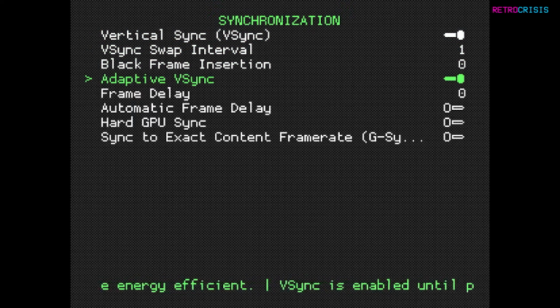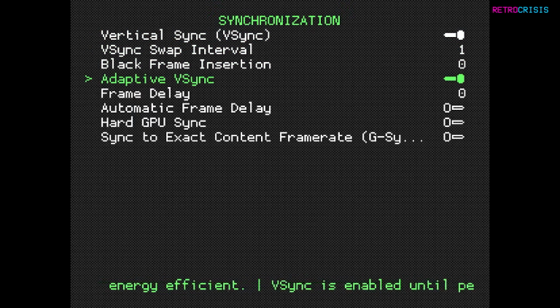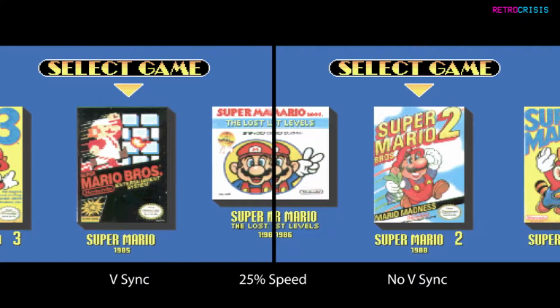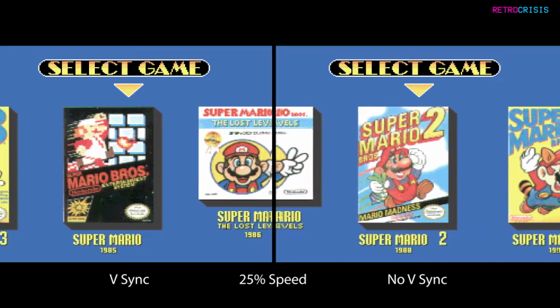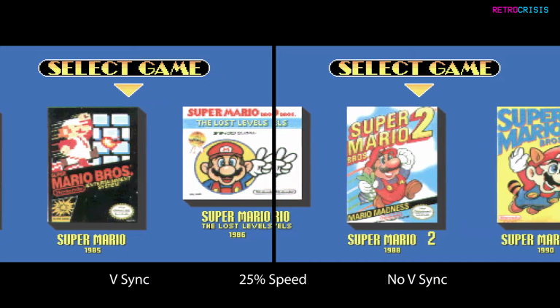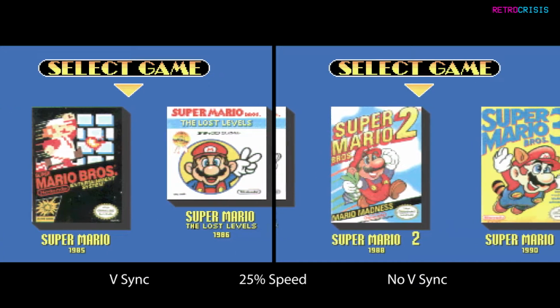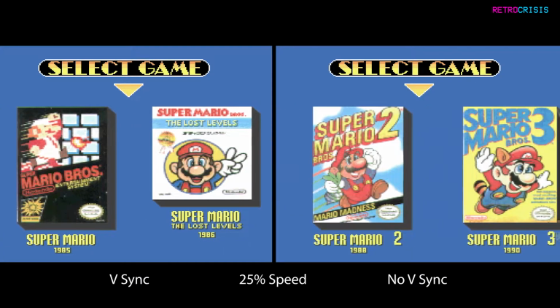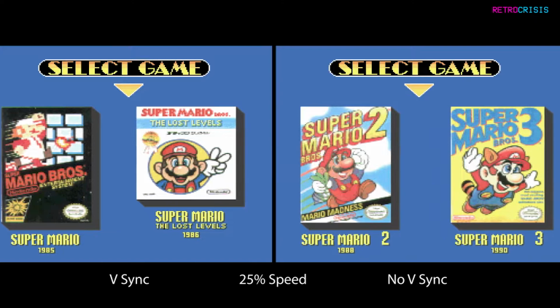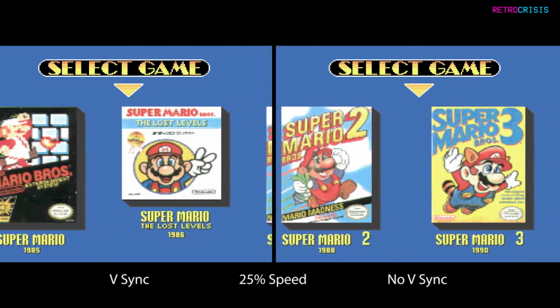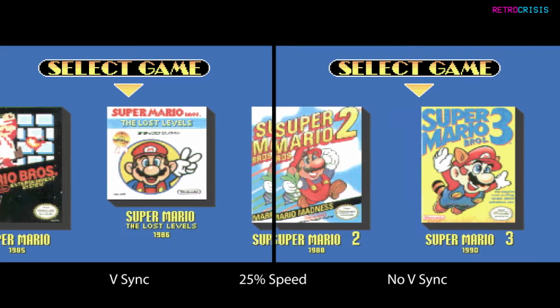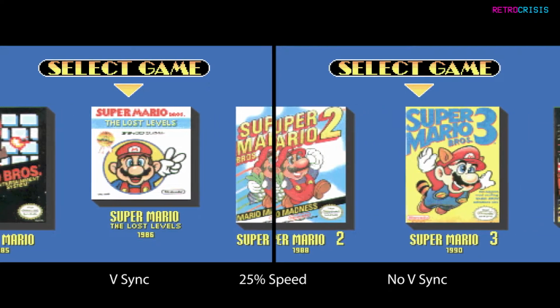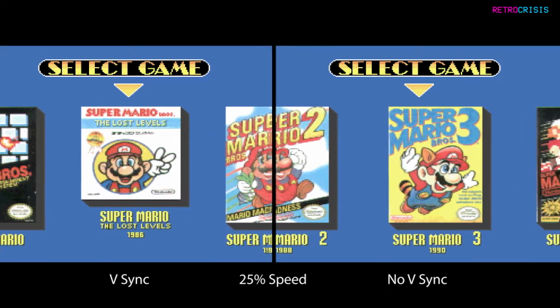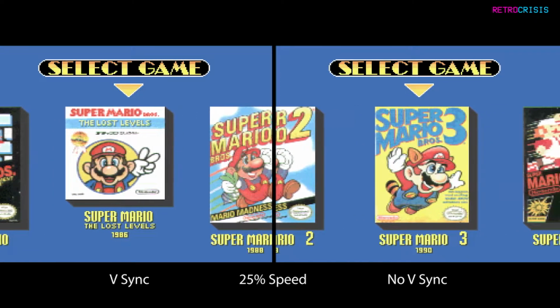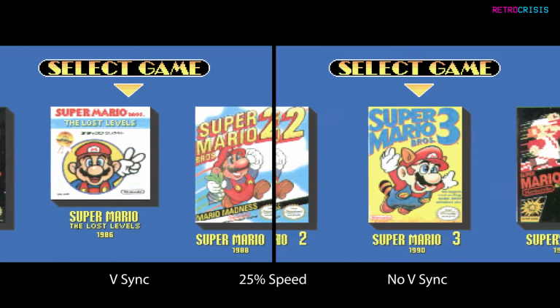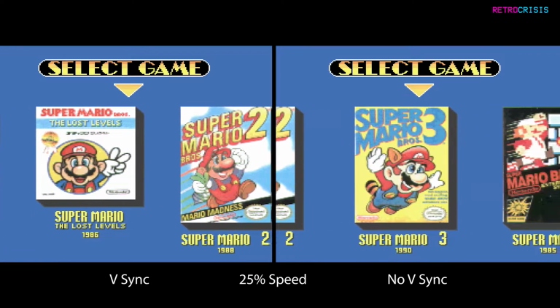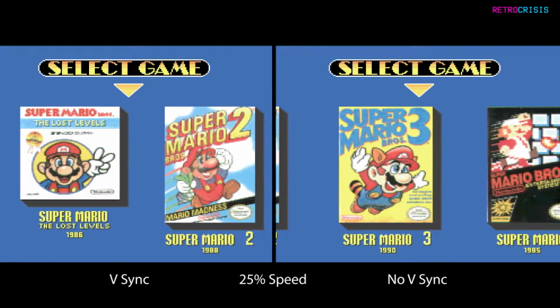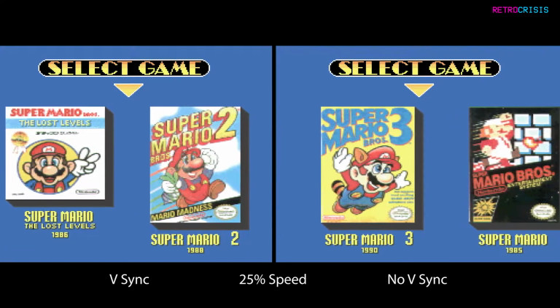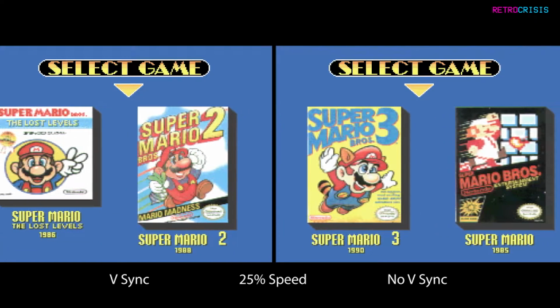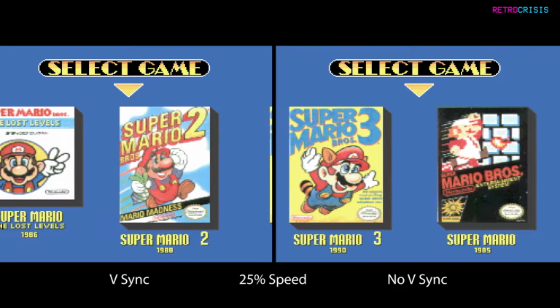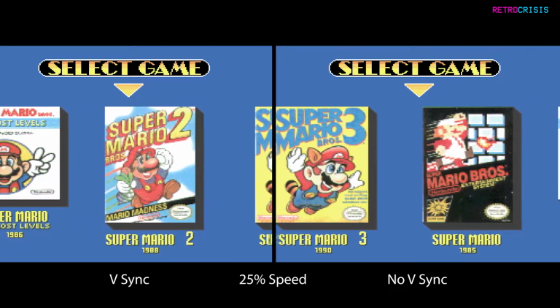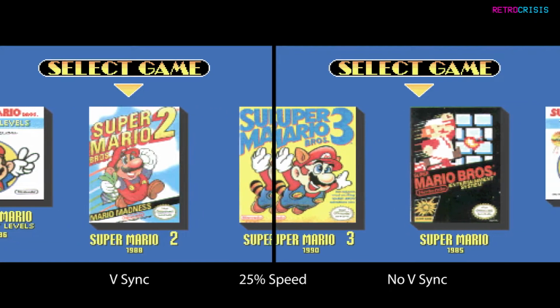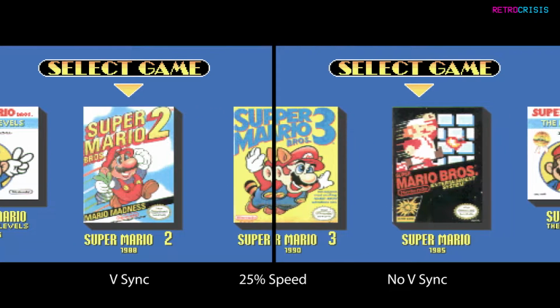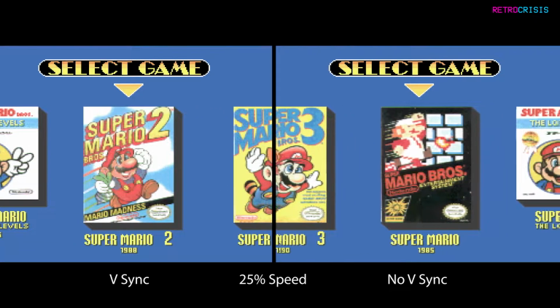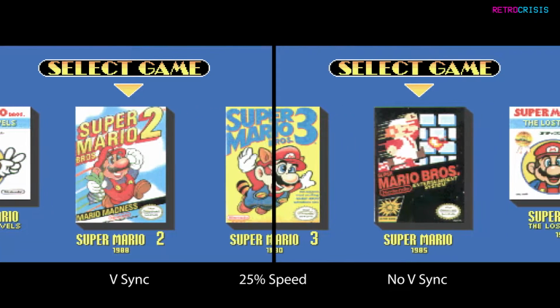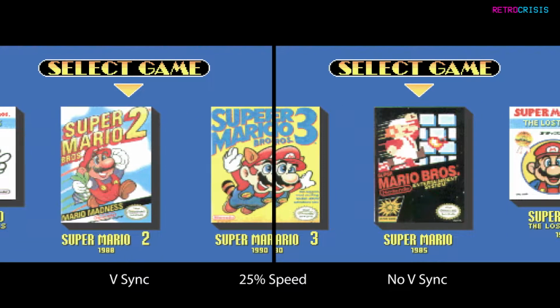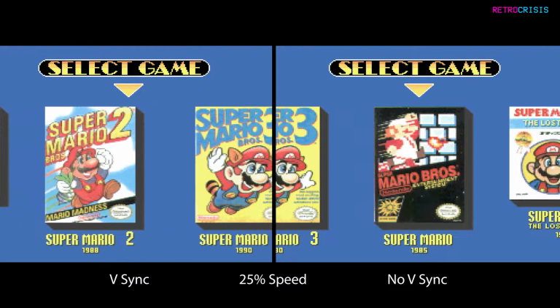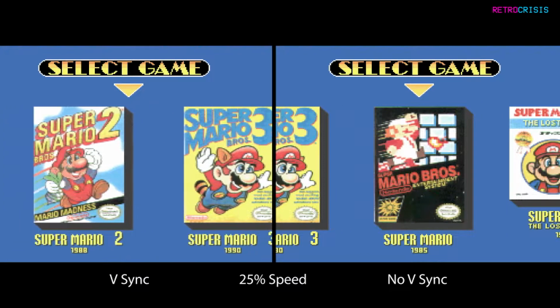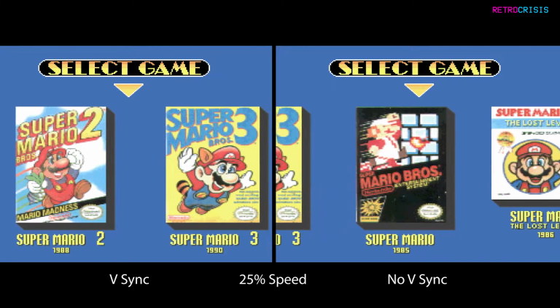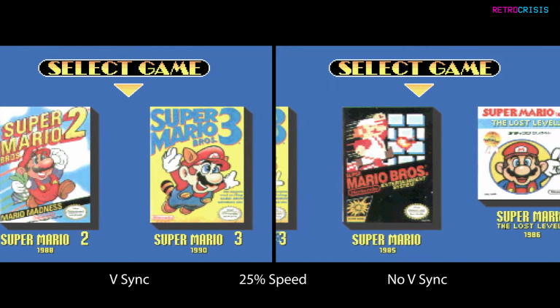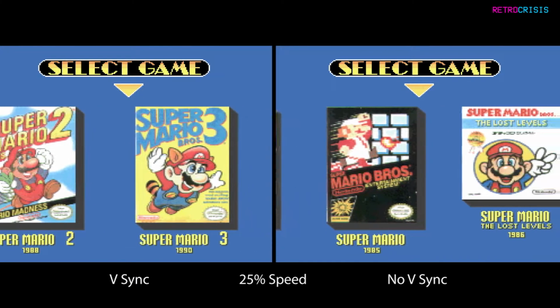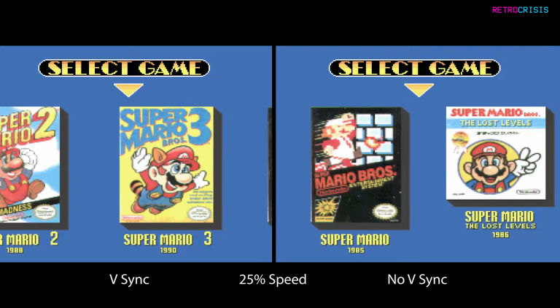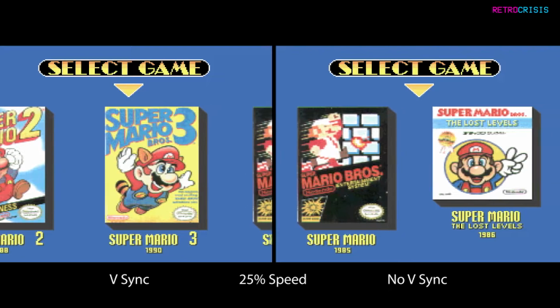Here is a before and after comparison in slow motion. As you can see, the screen tearing has reduced.